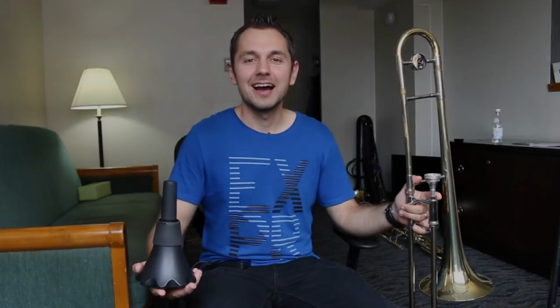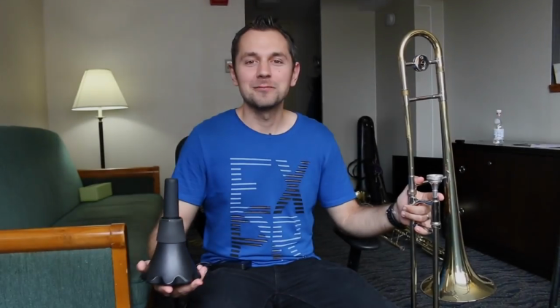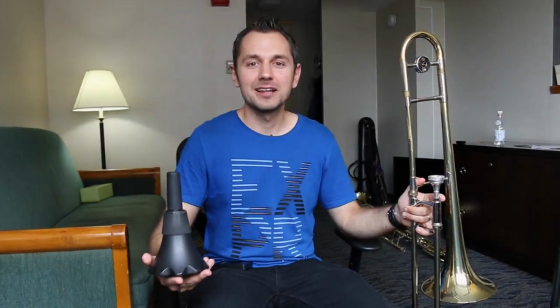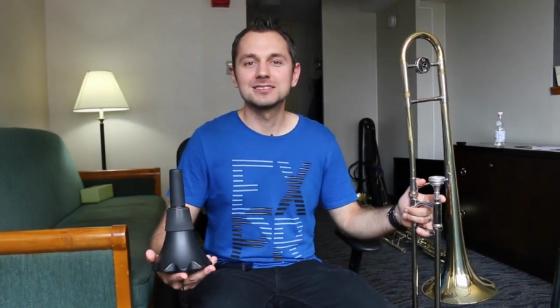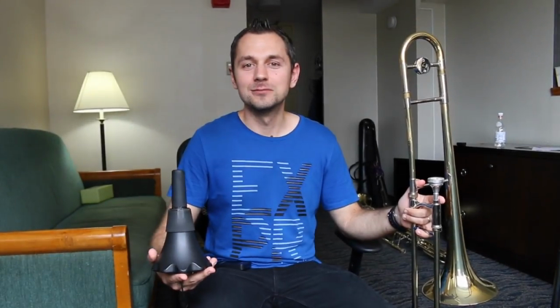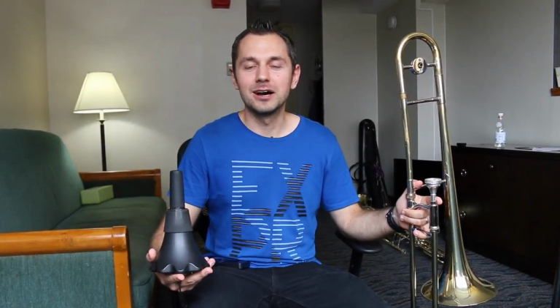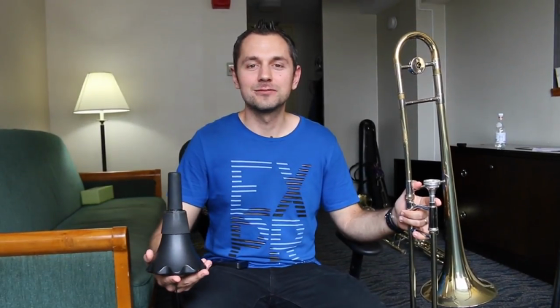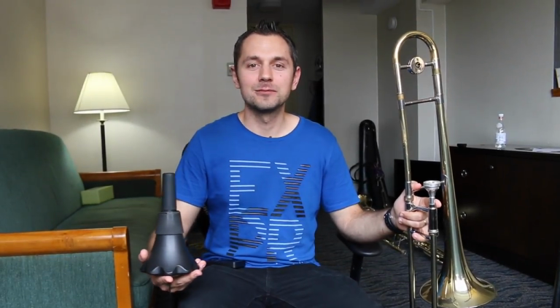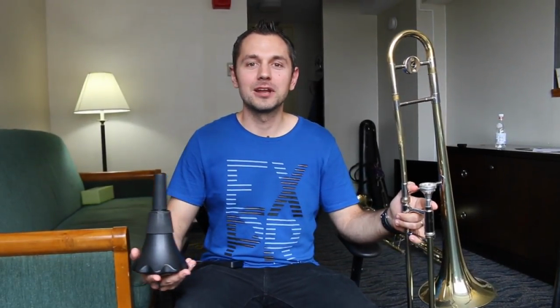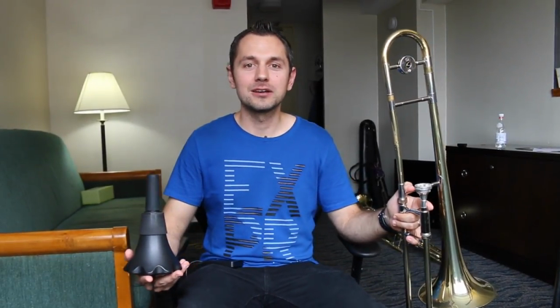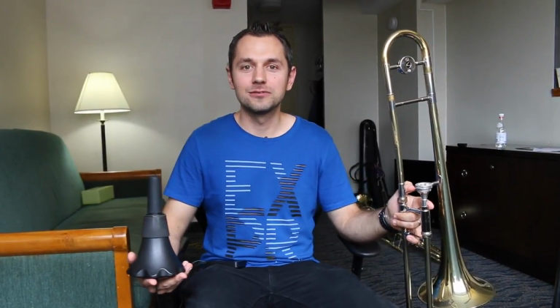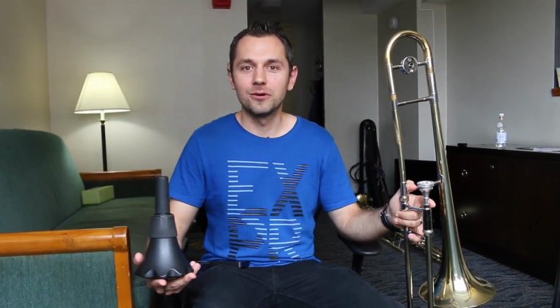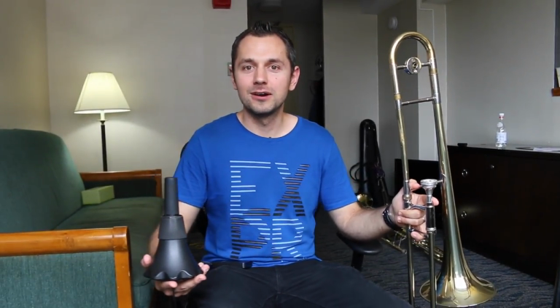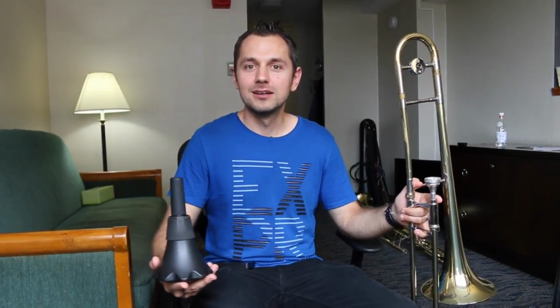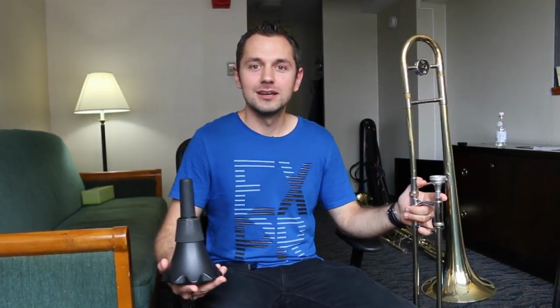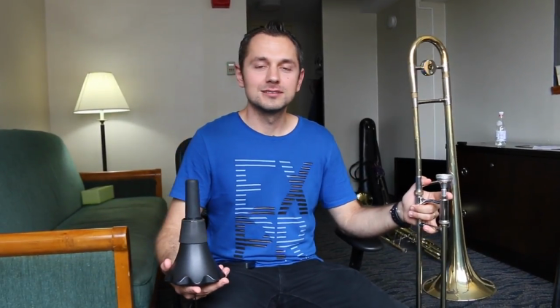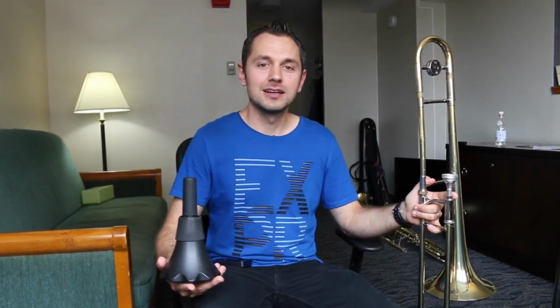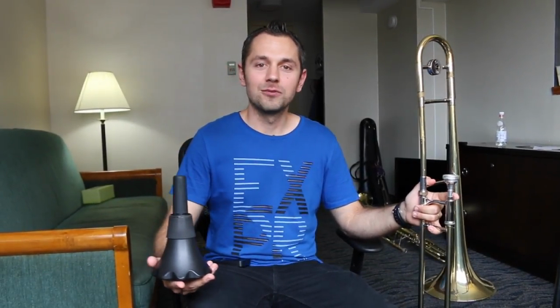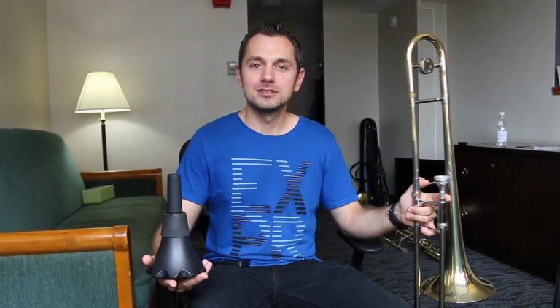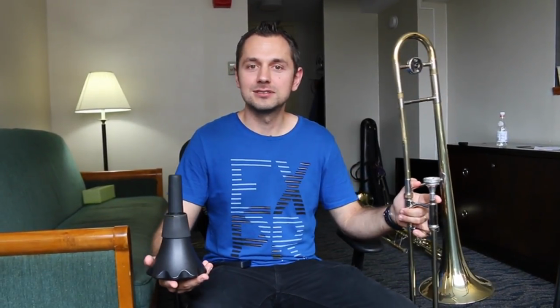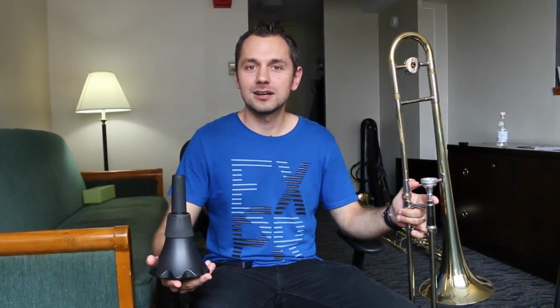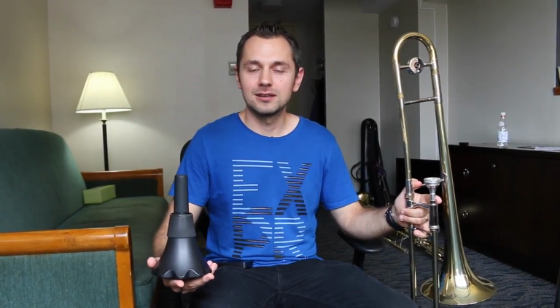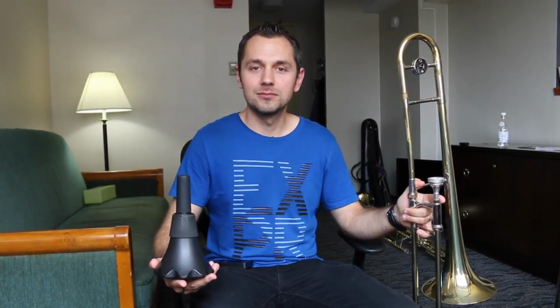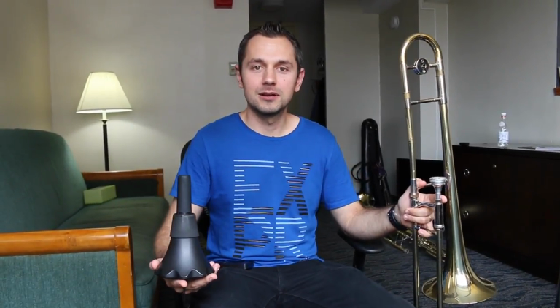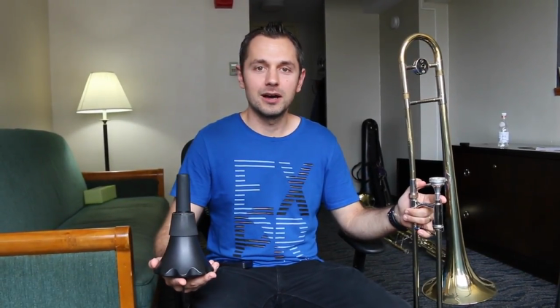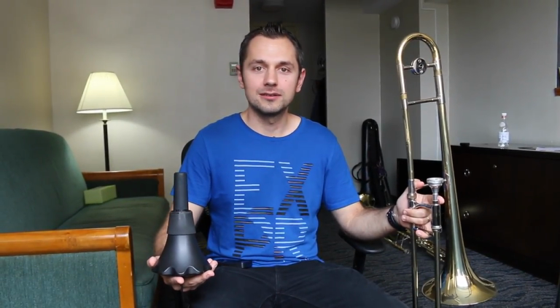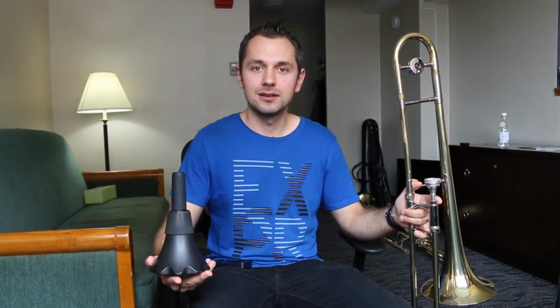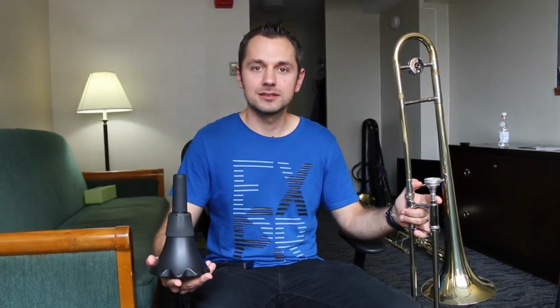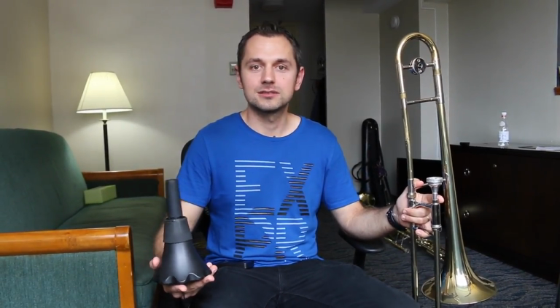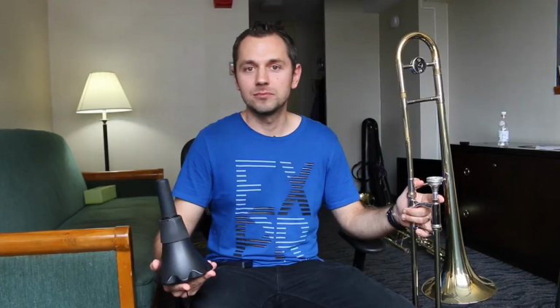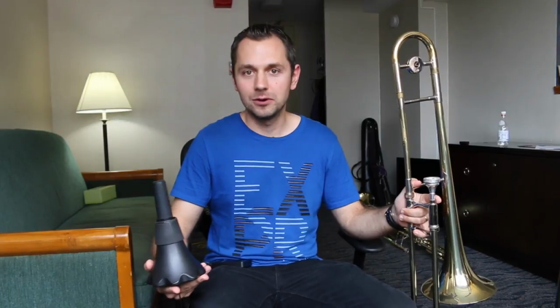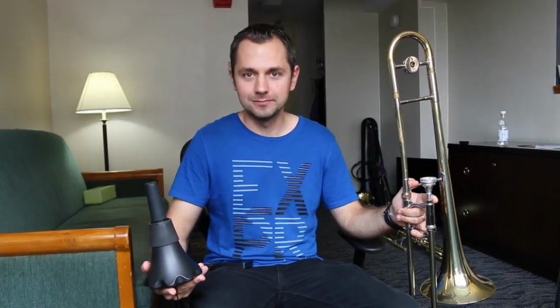Hi, I'm Alex Dubrov from Monaco4, and today I wanted to talk a little bit about the electric trombone.